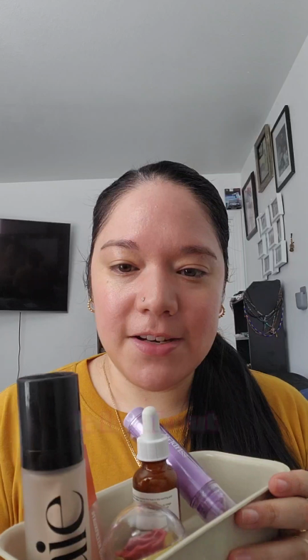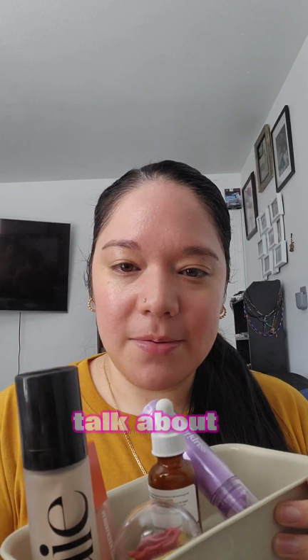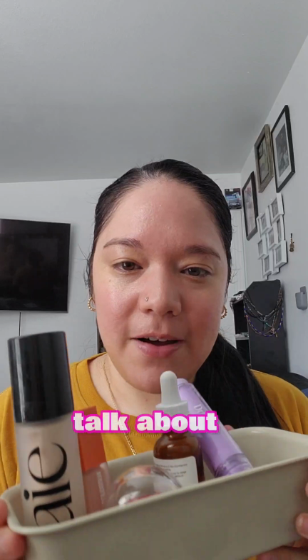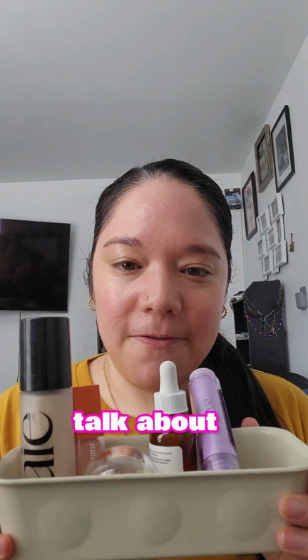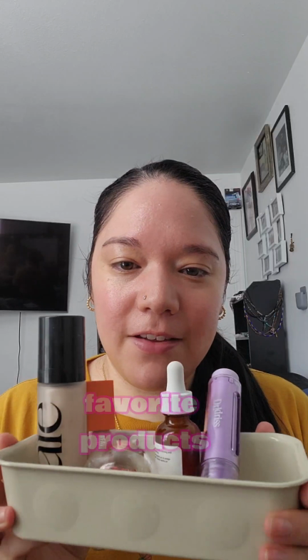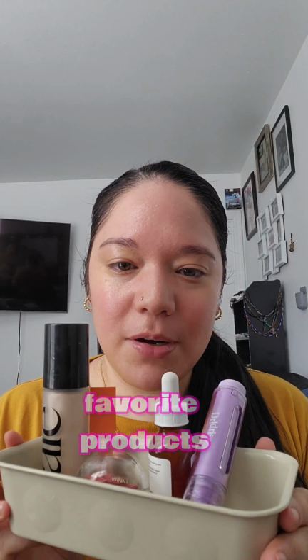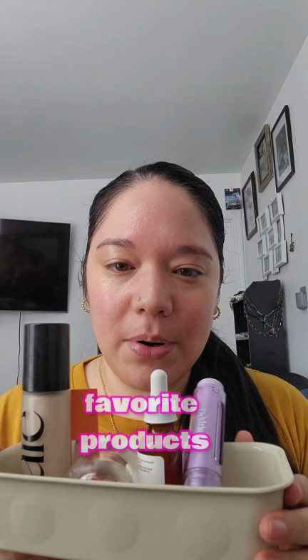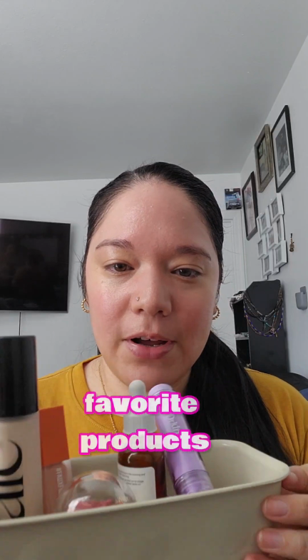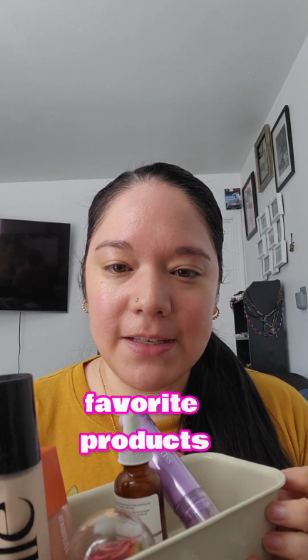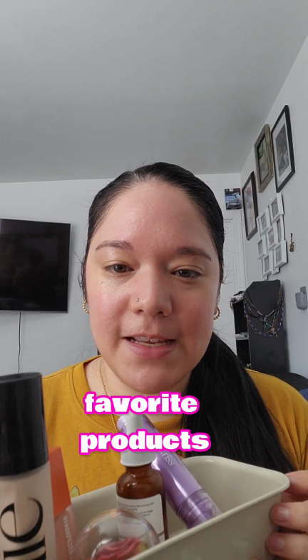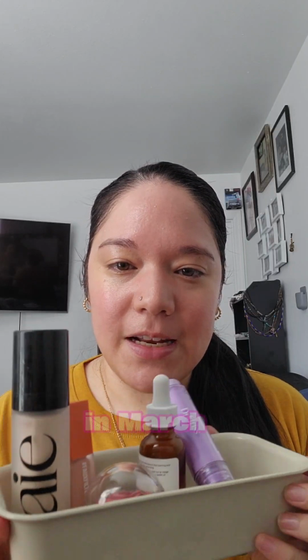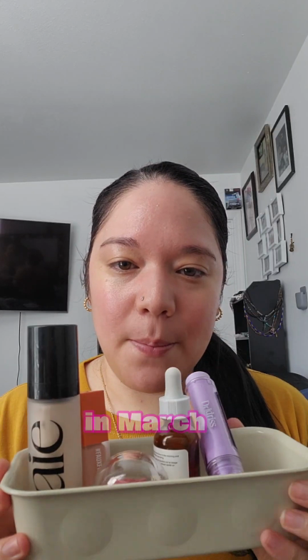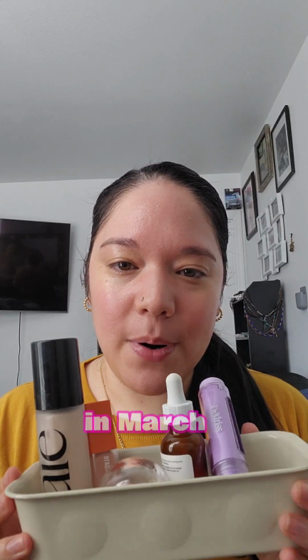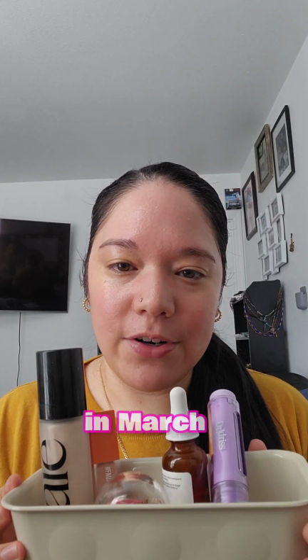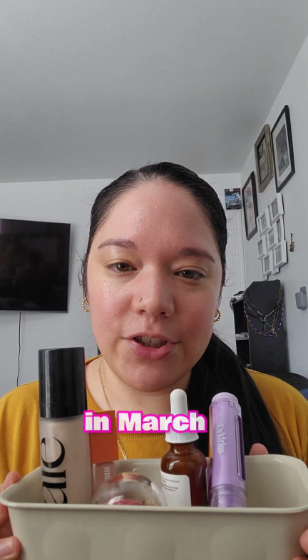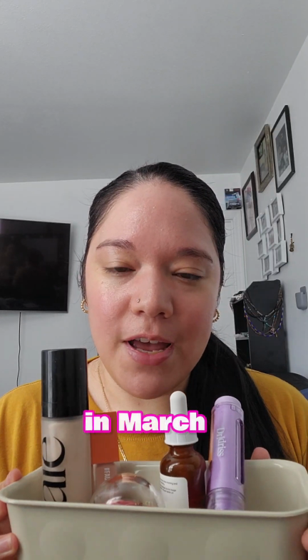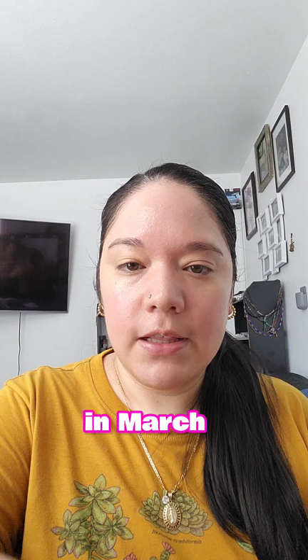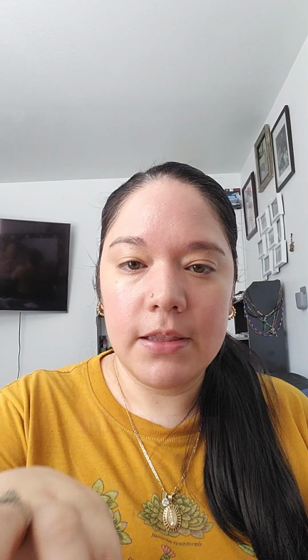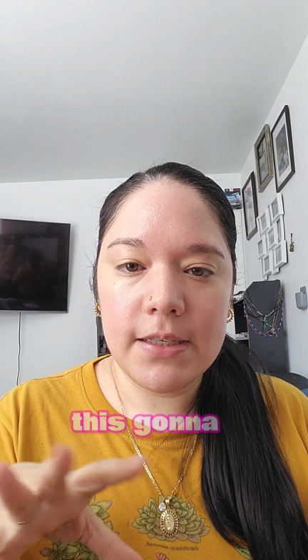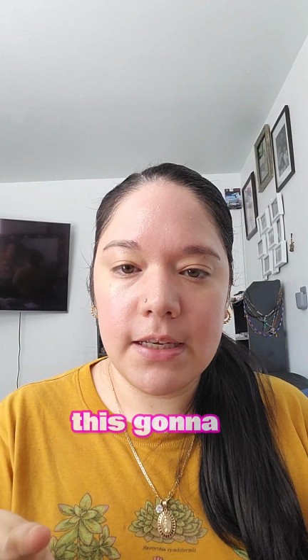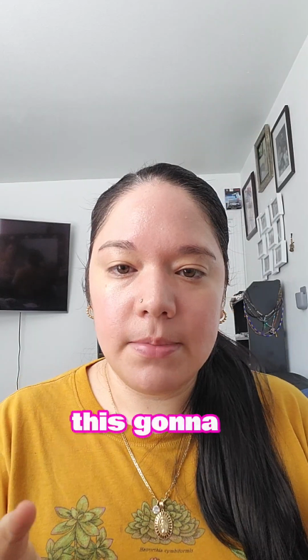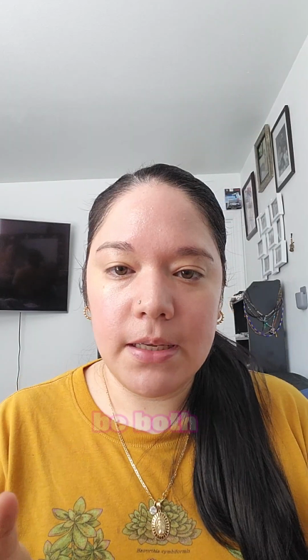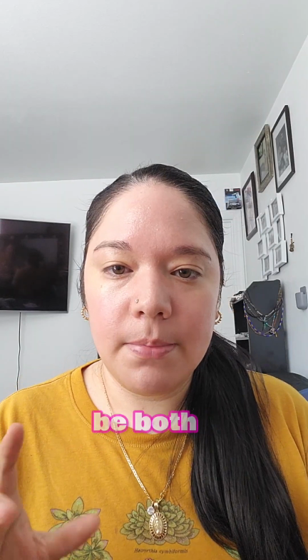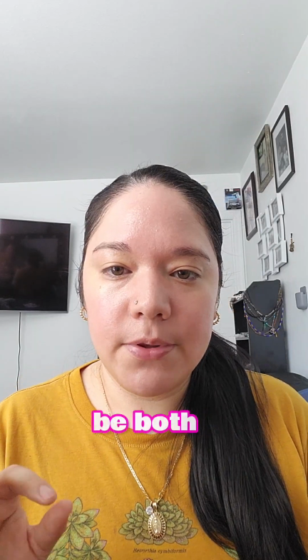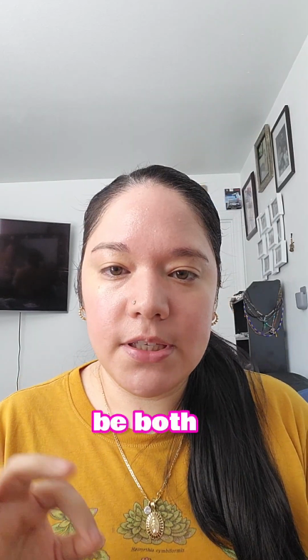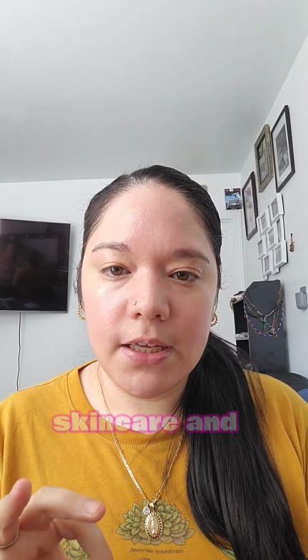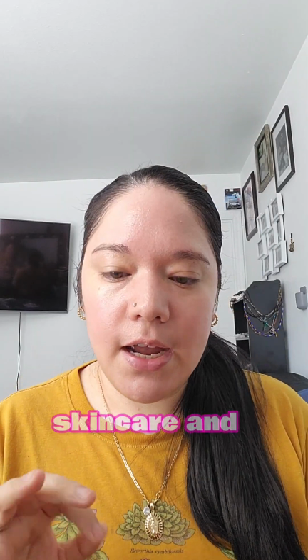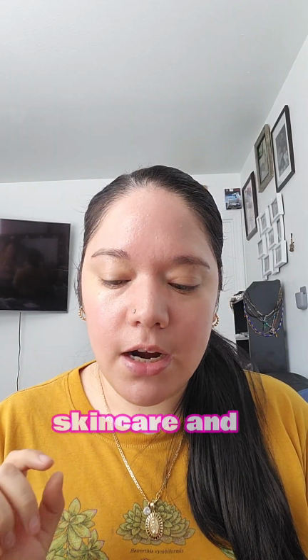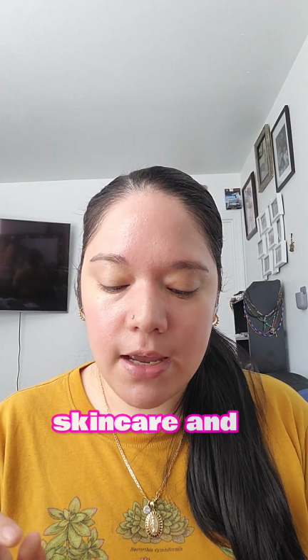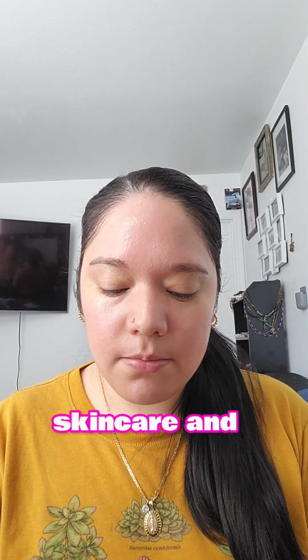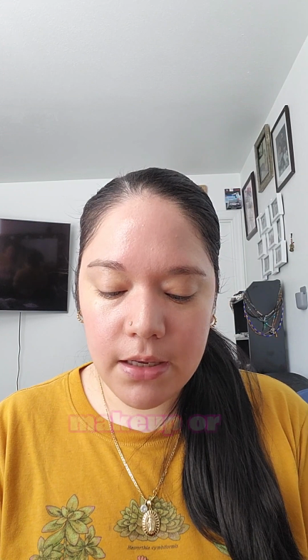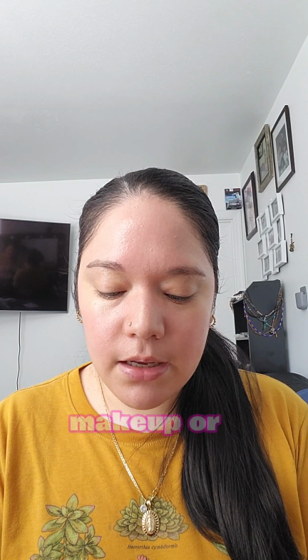Let's talk about favorite products in March. This is going to be both skincare and makeup.